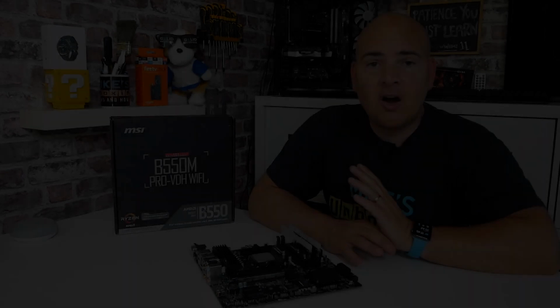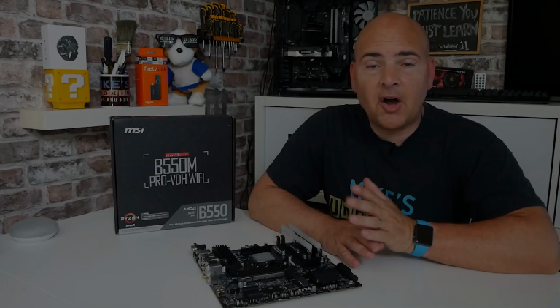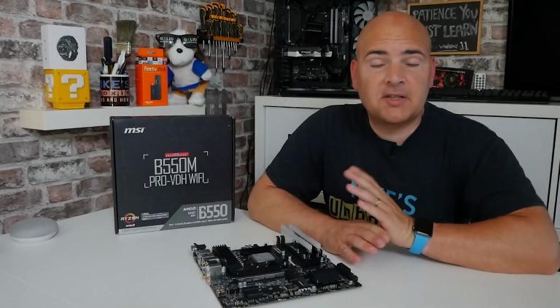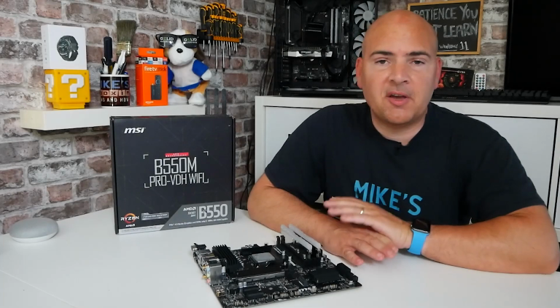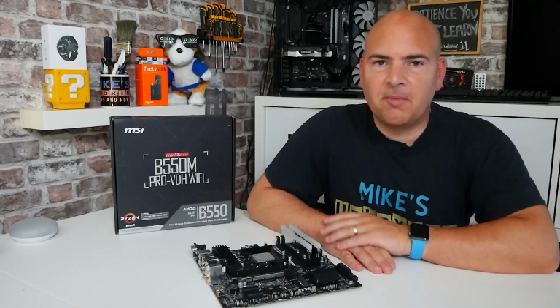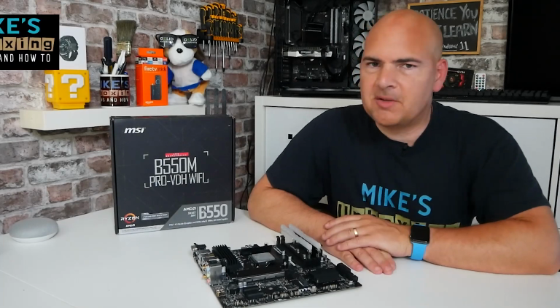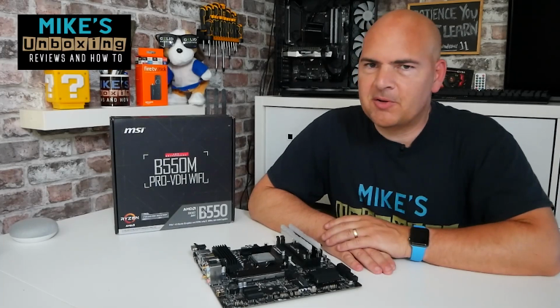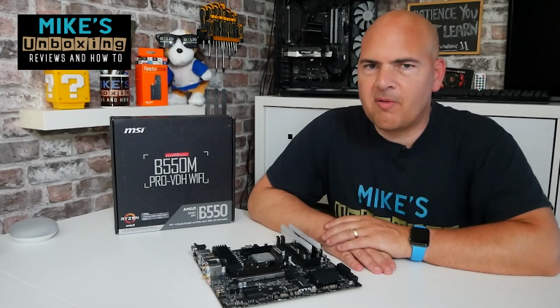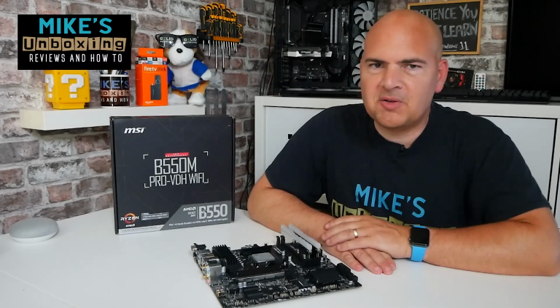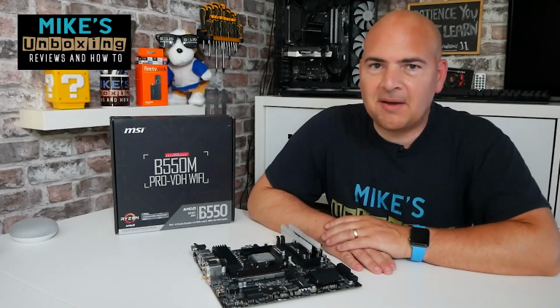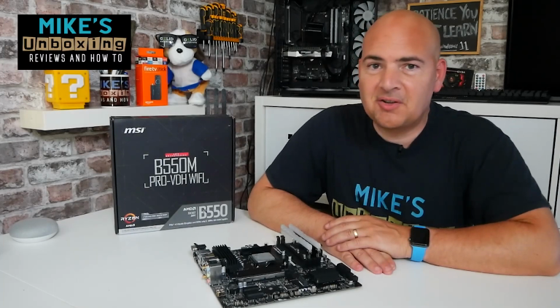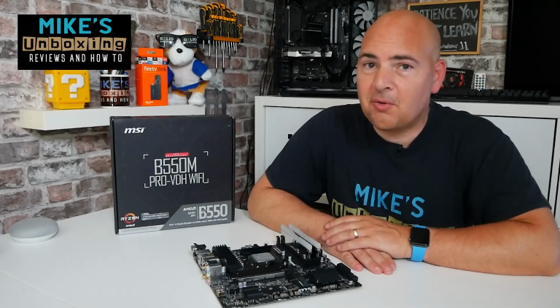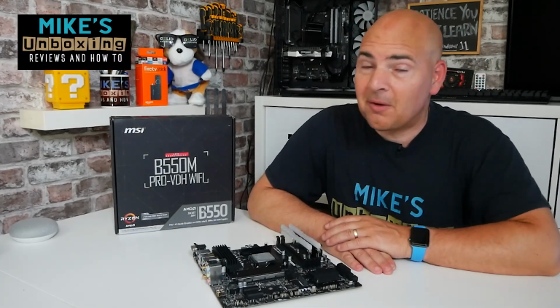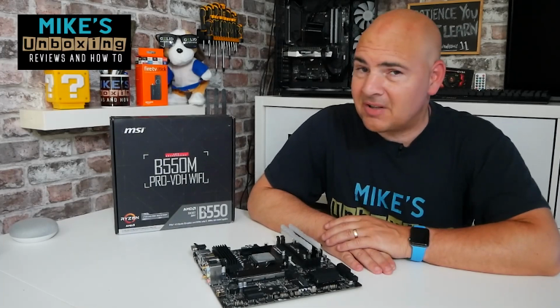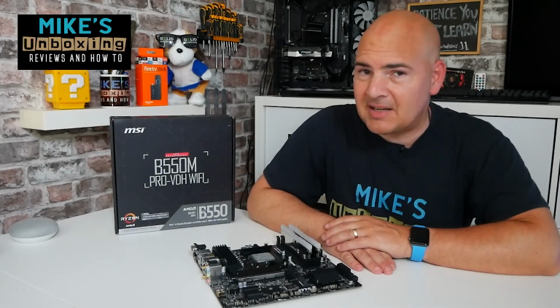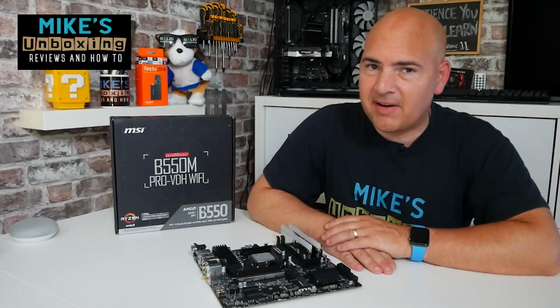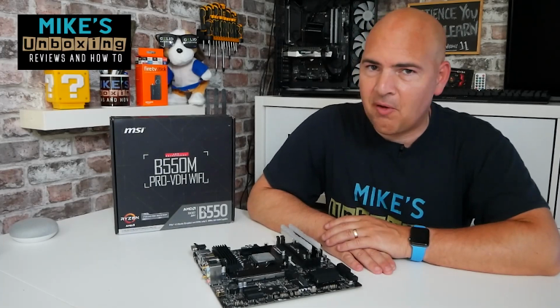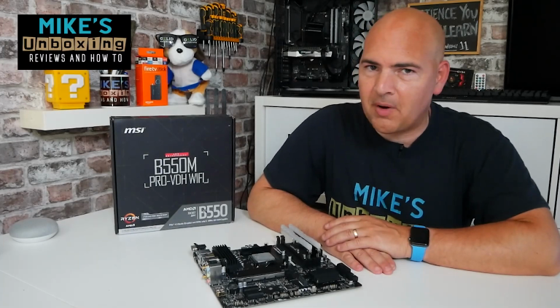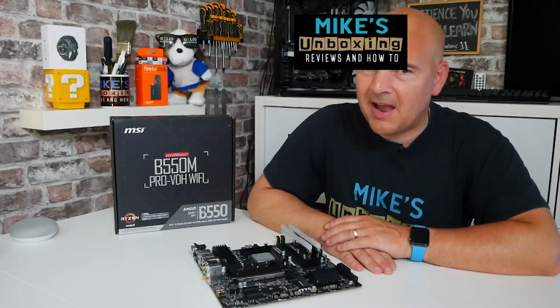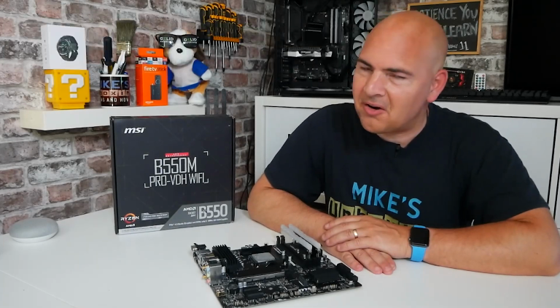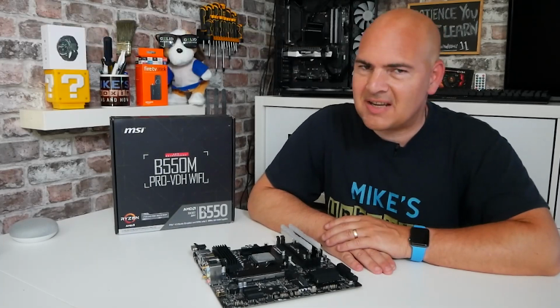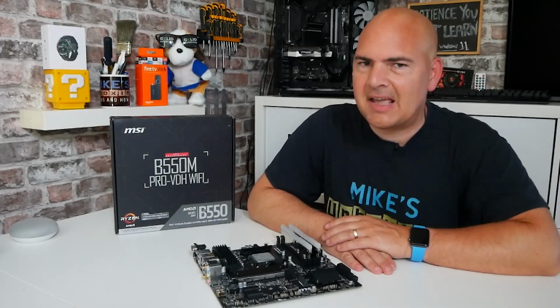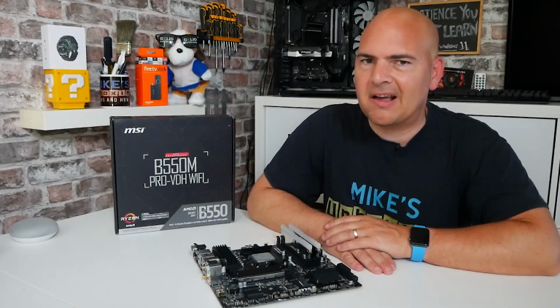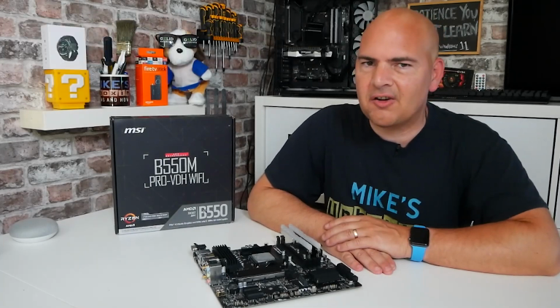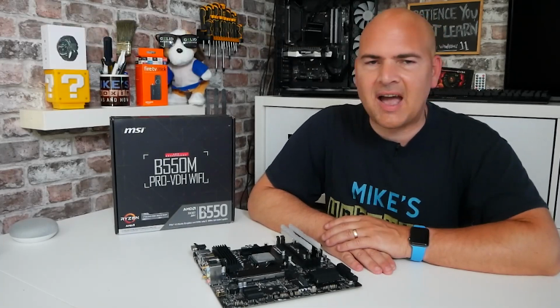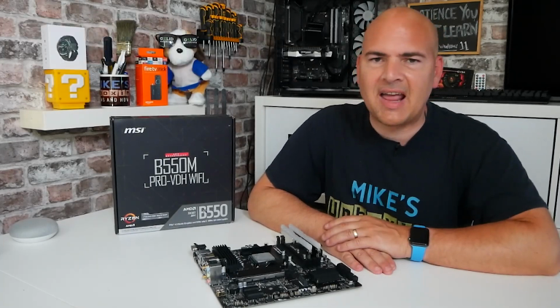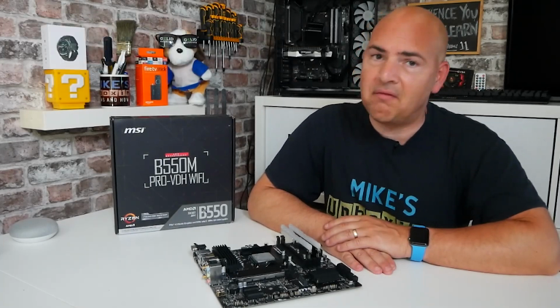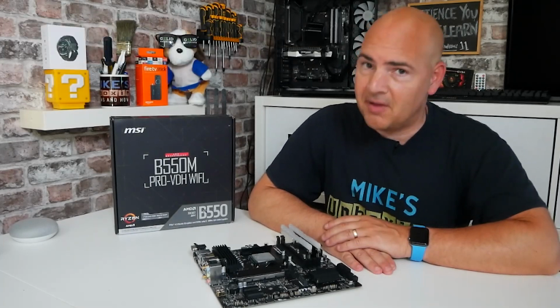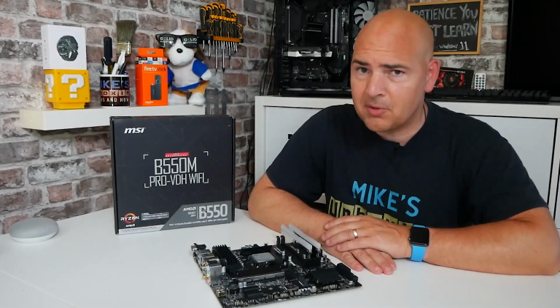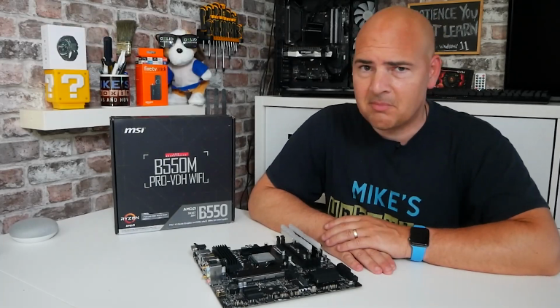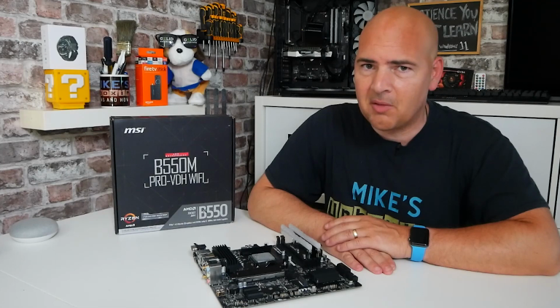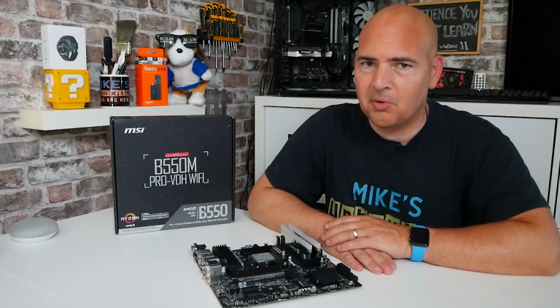Hi, this is Mike from Microsoft Boxman Reviews and How-To, and on today's video we are taking a look at a viewer's motherboard.